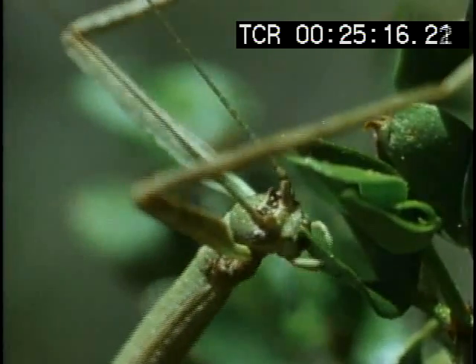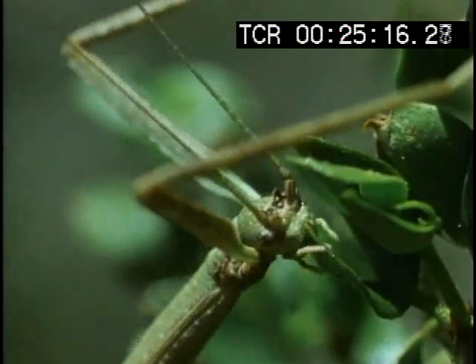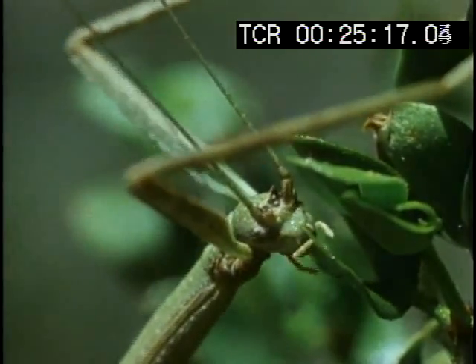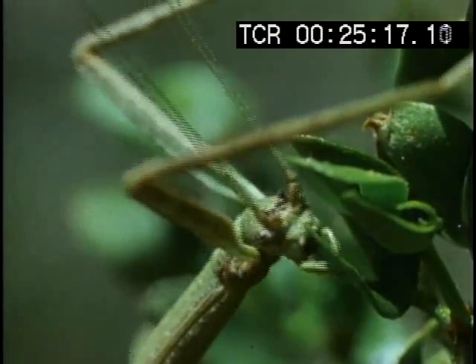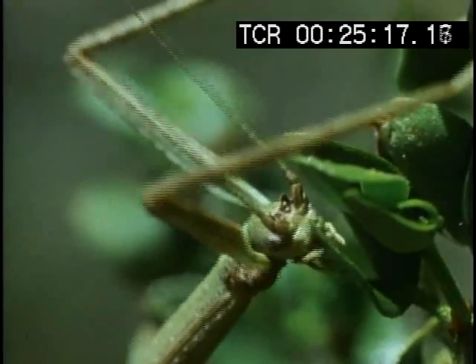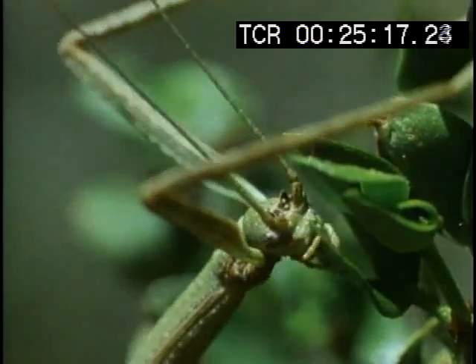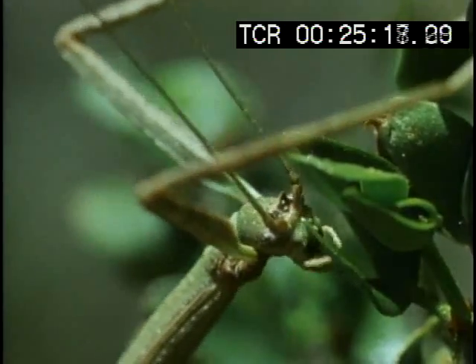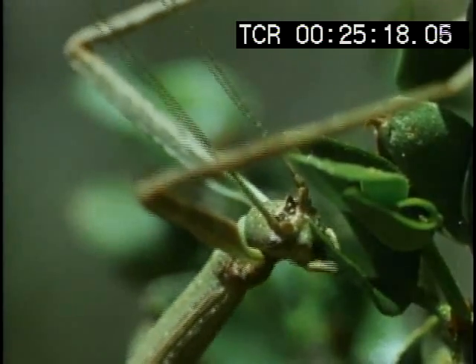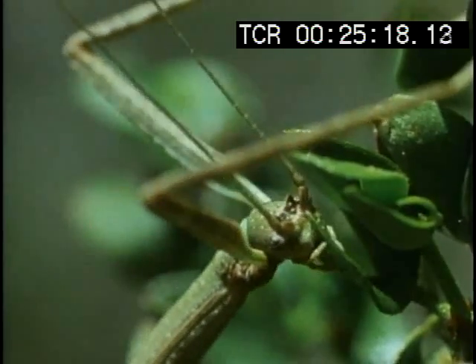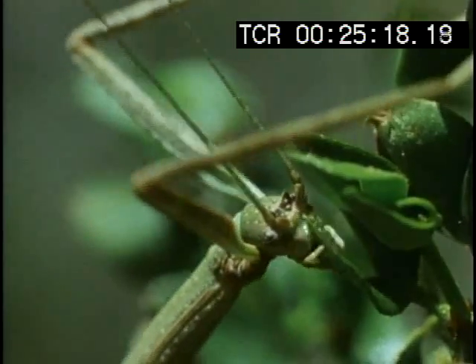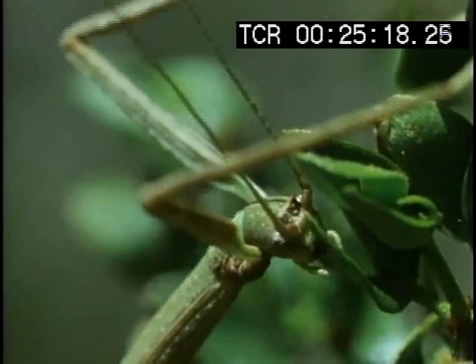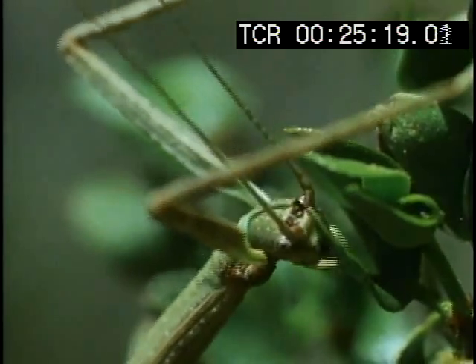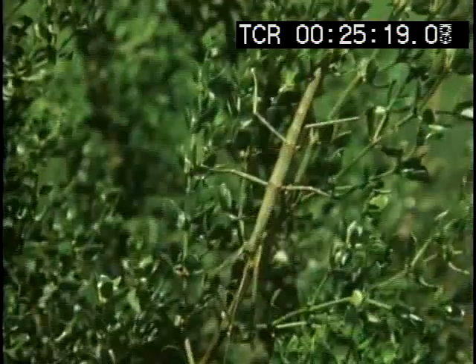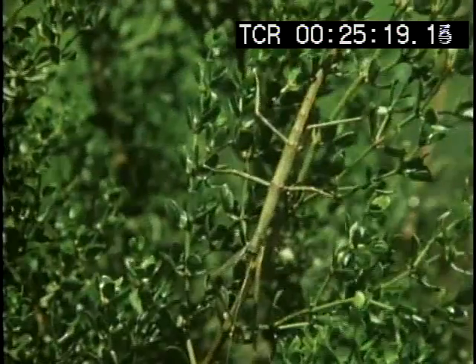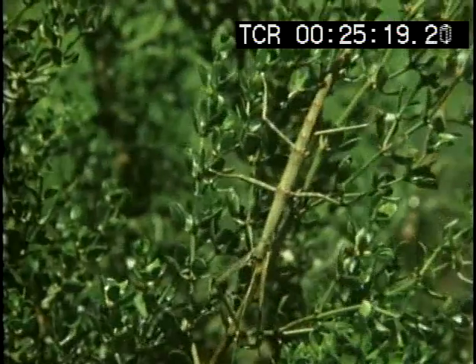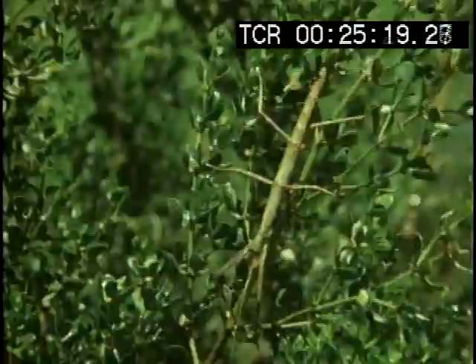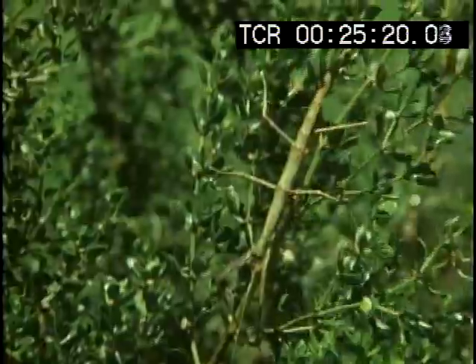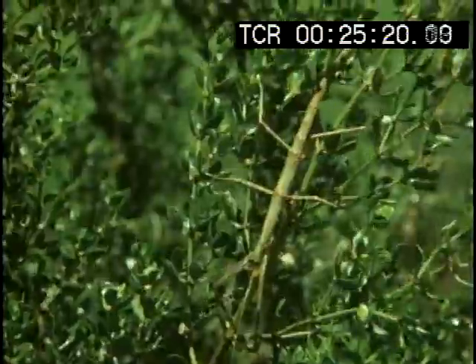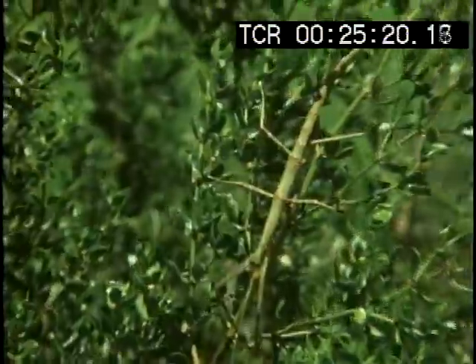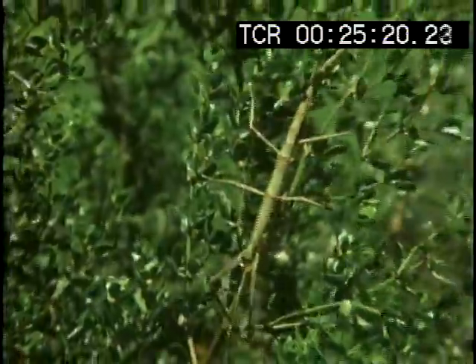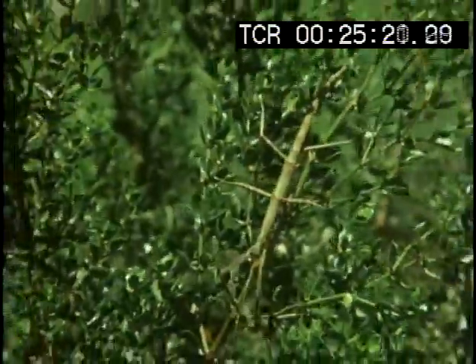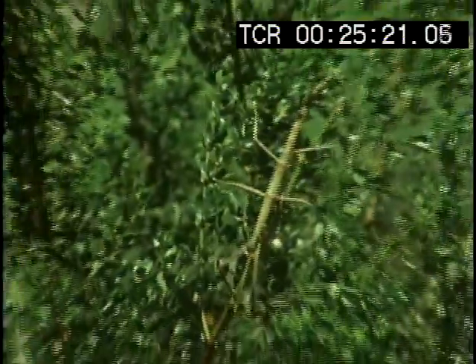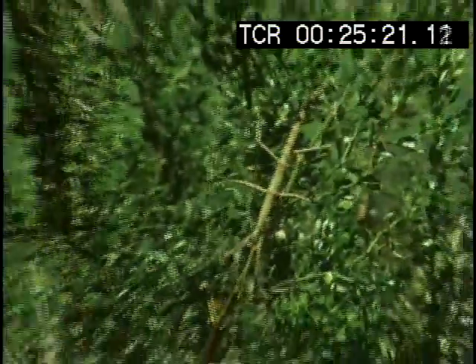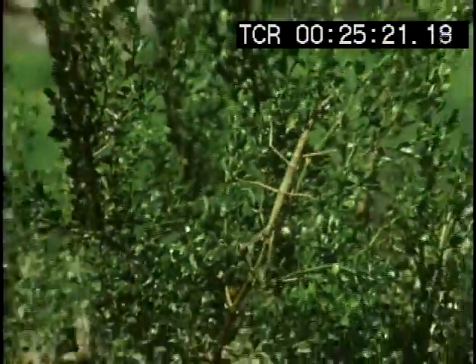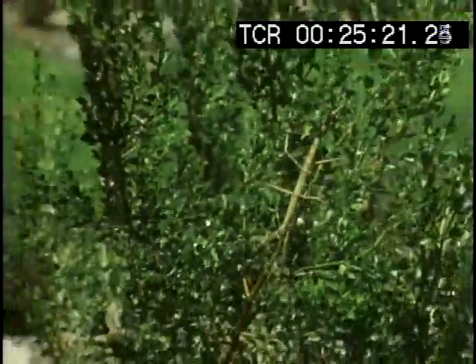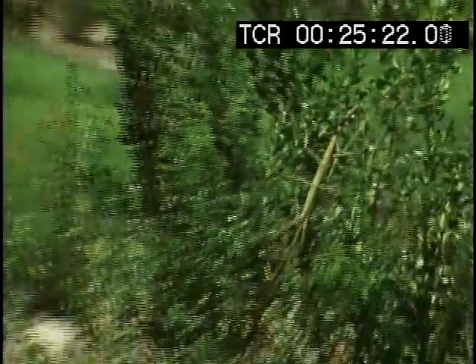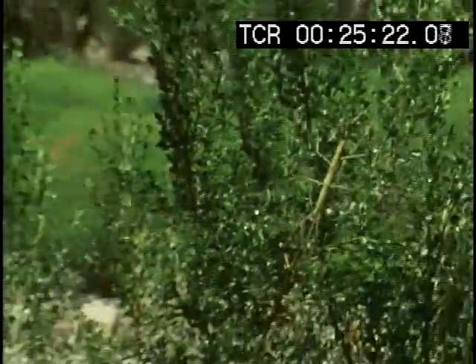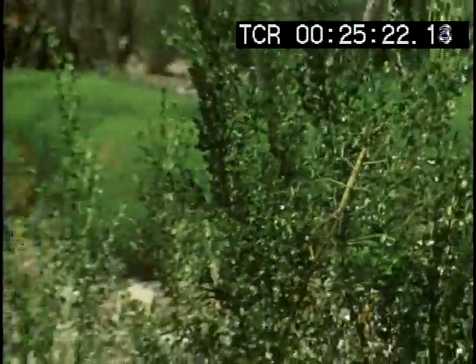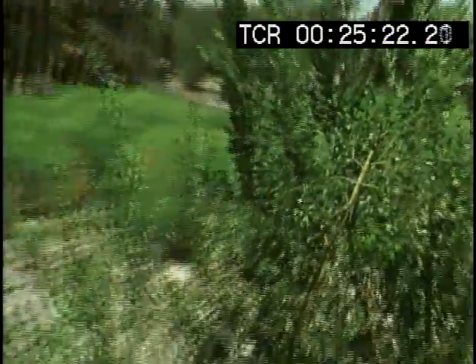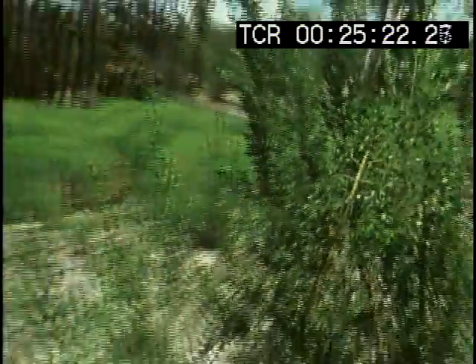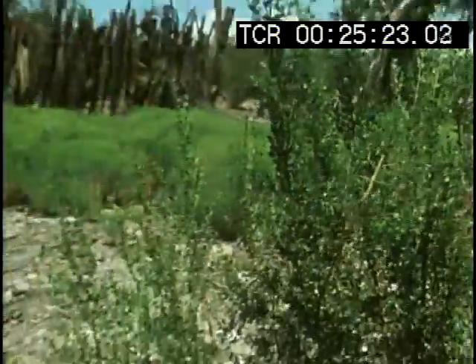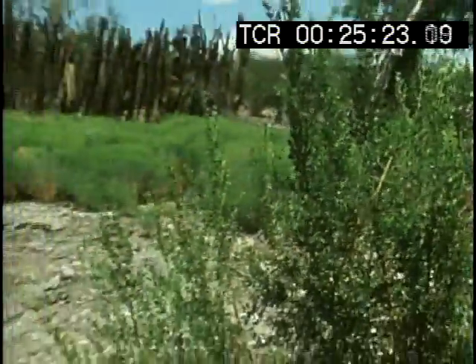The longer a group of animals lives in a single environment, the more exquisite its disguise can become.